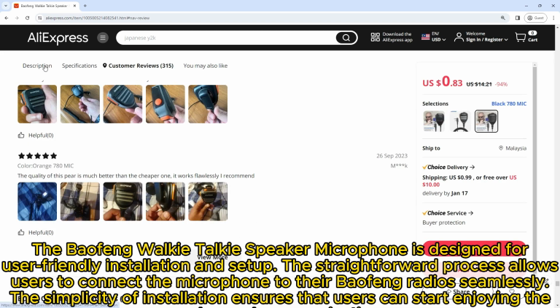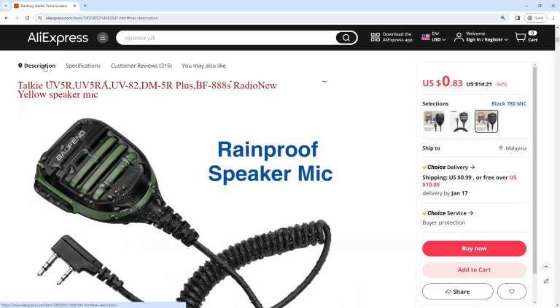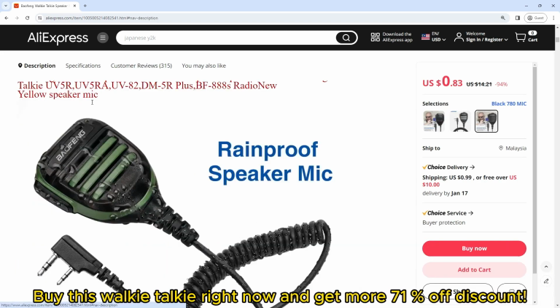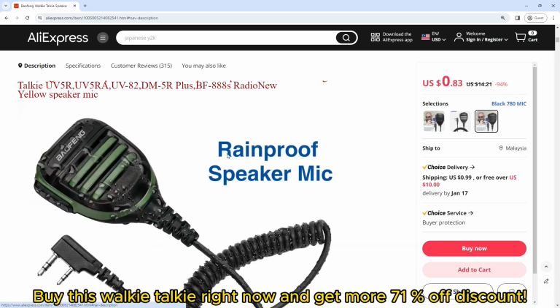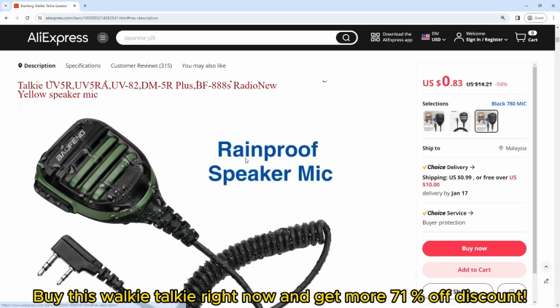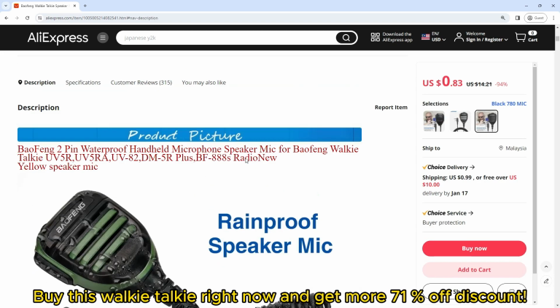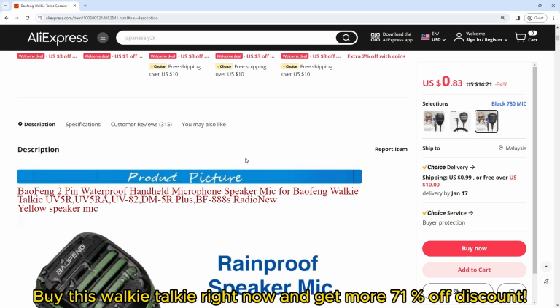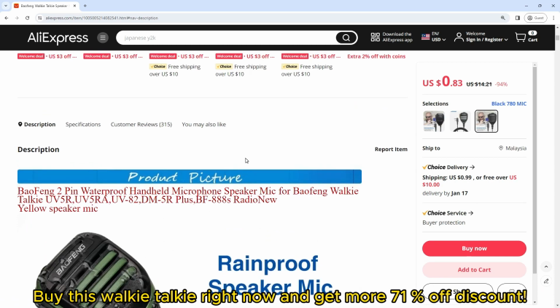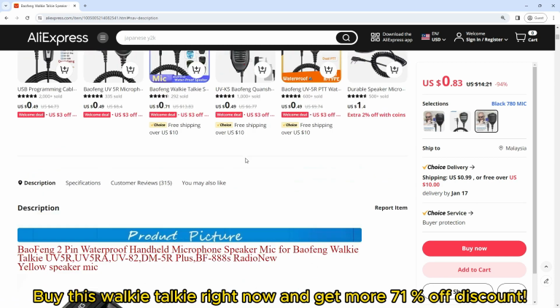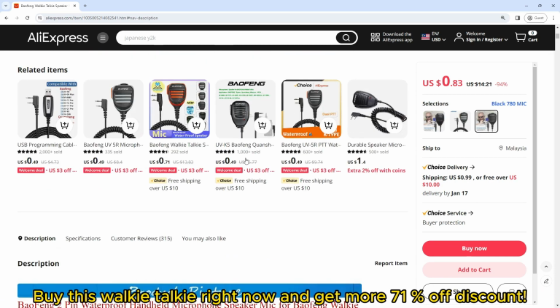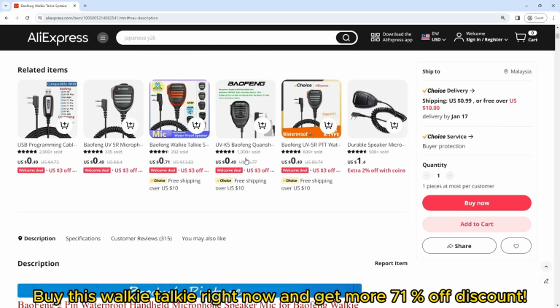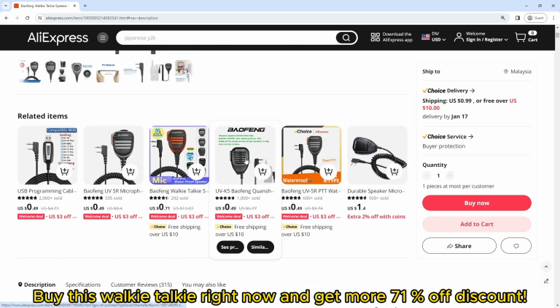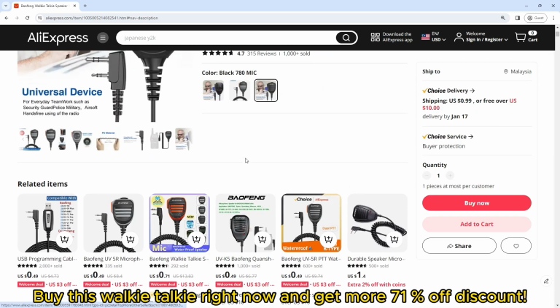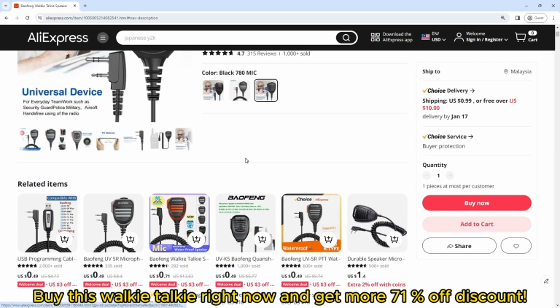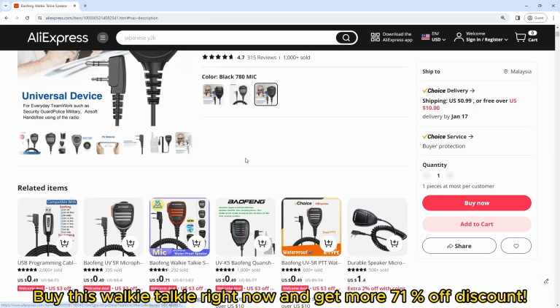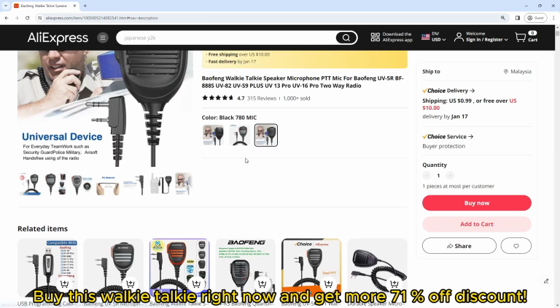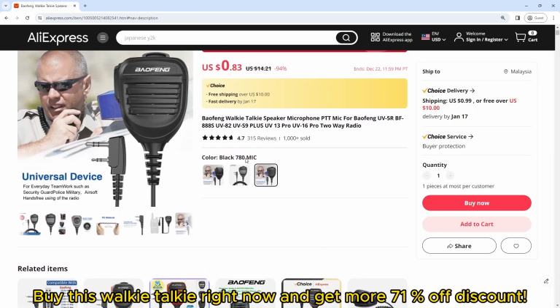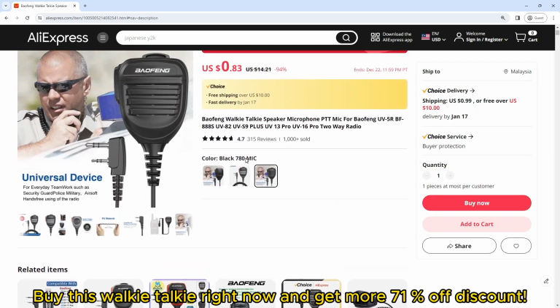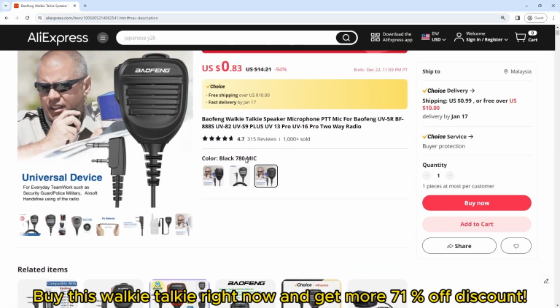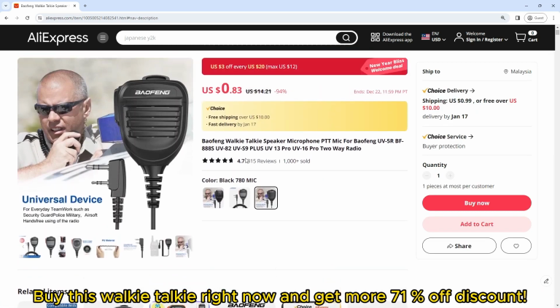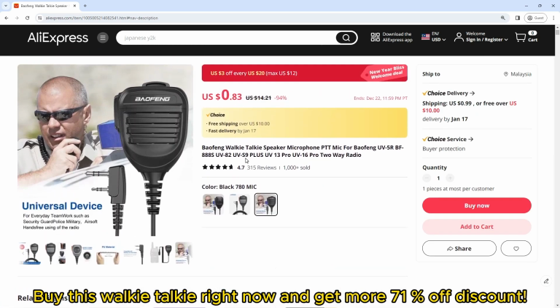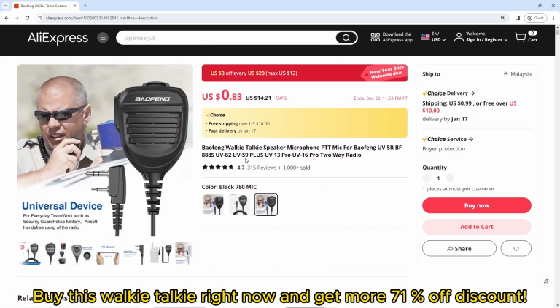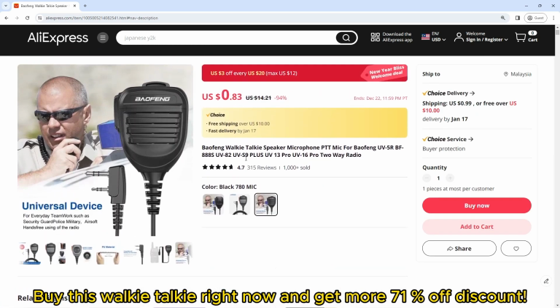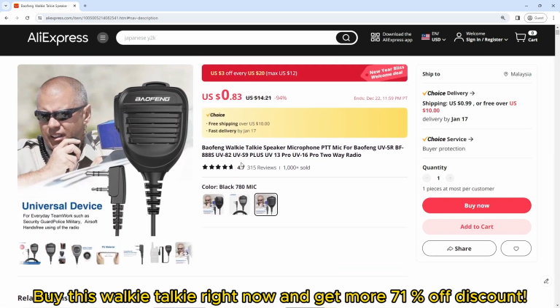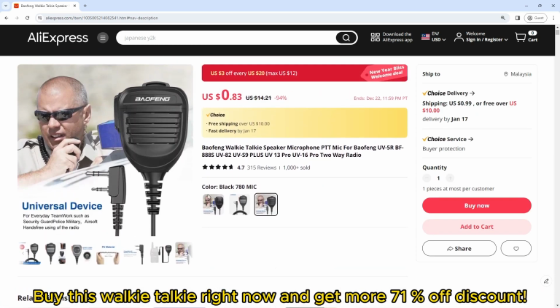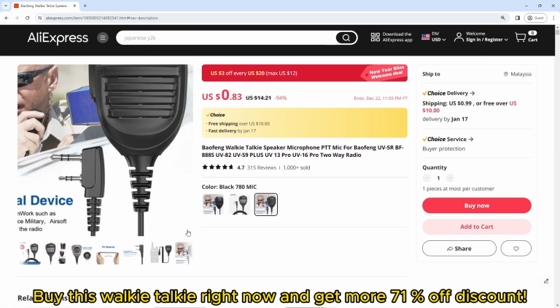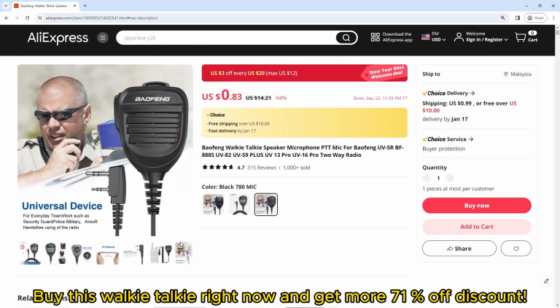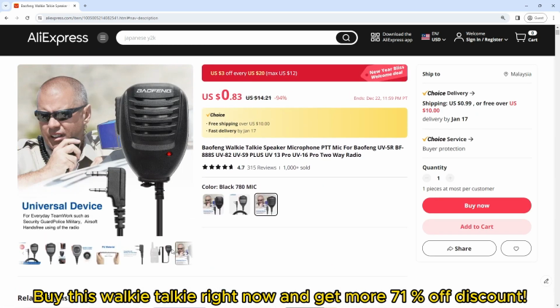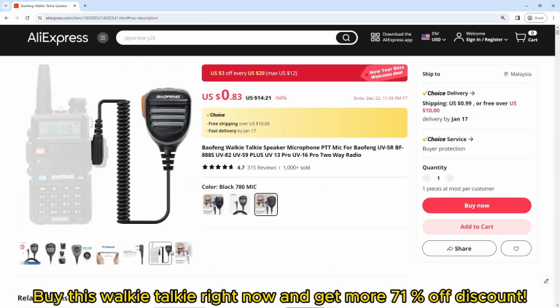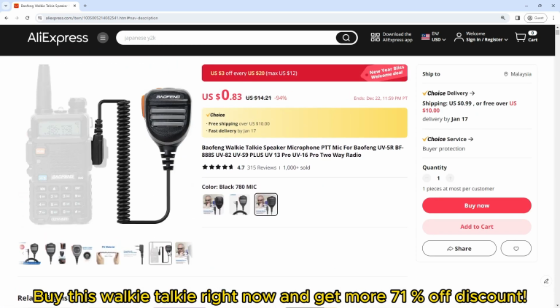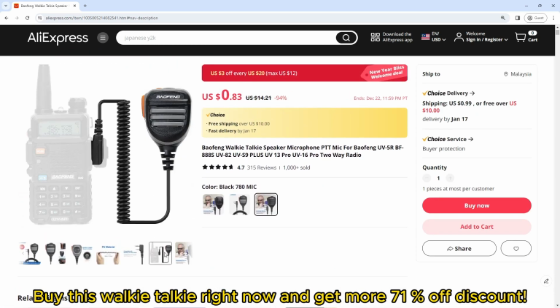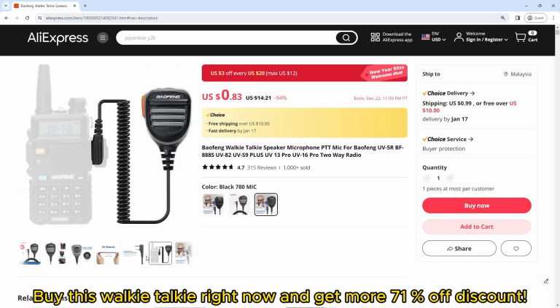Buy this walkie-talkie right now and get an extra 71% off discount.